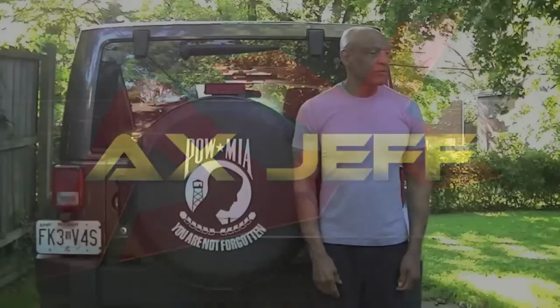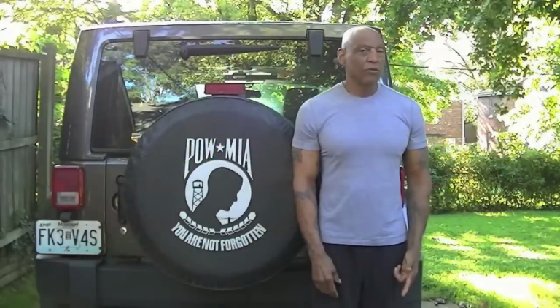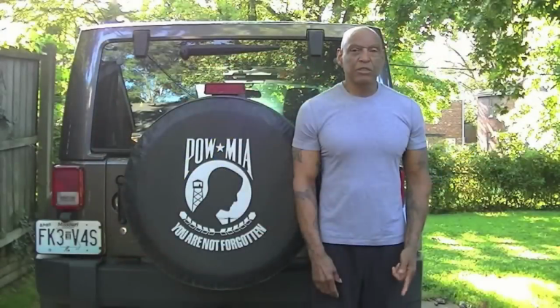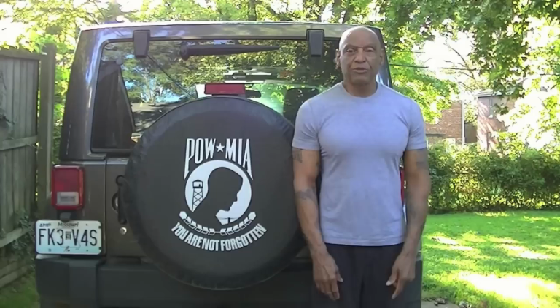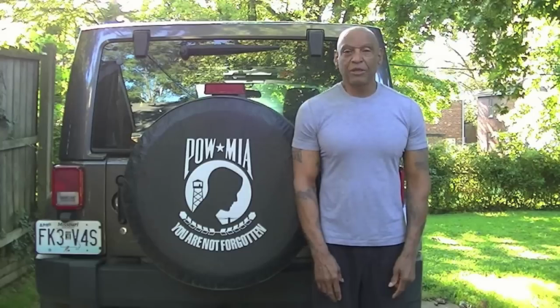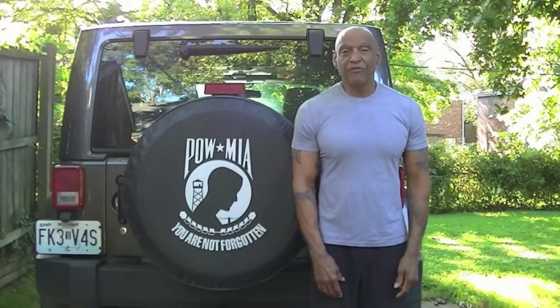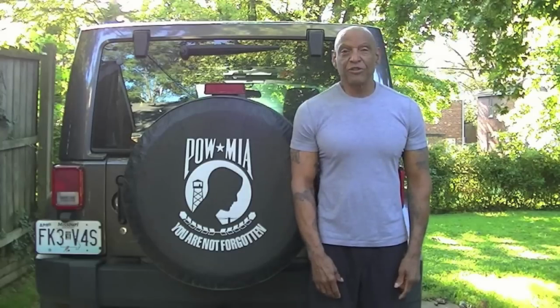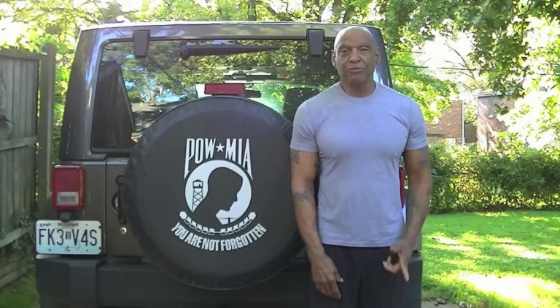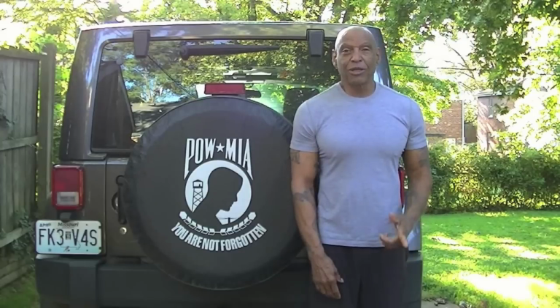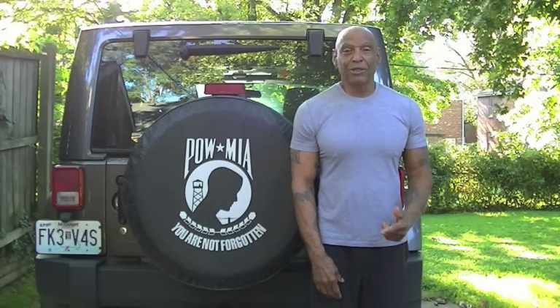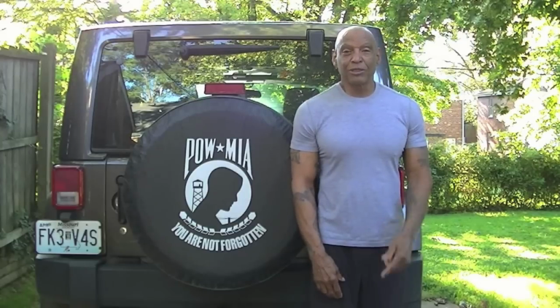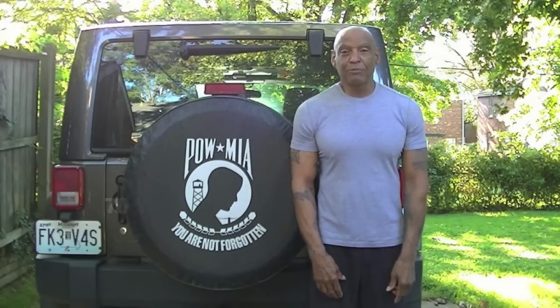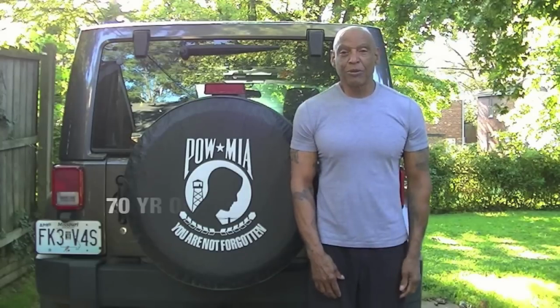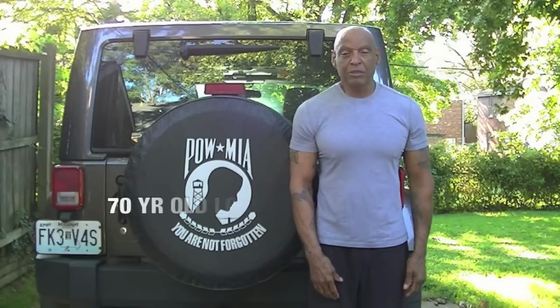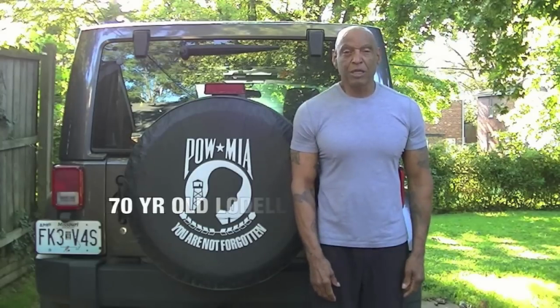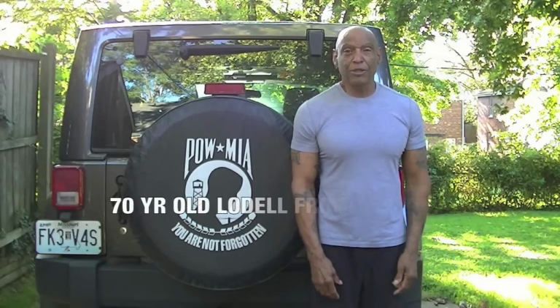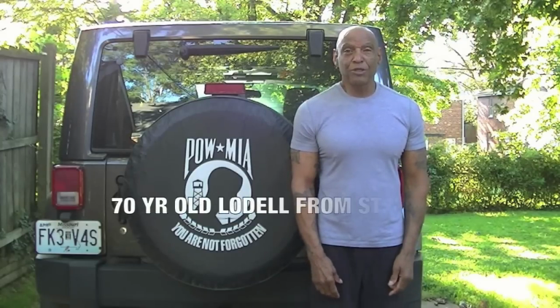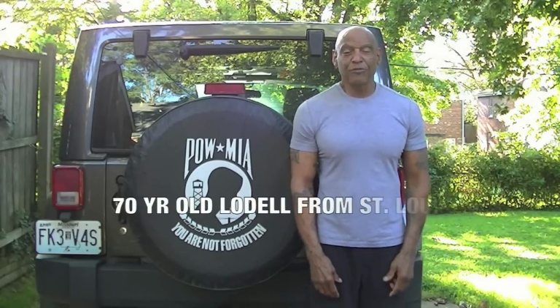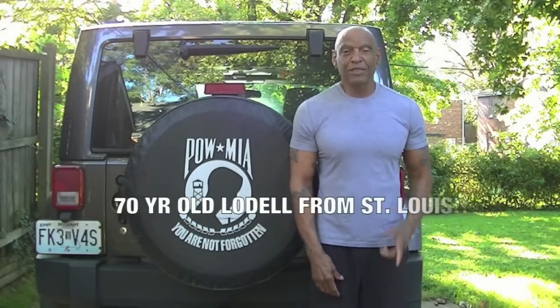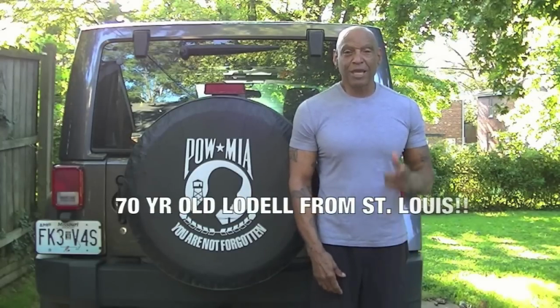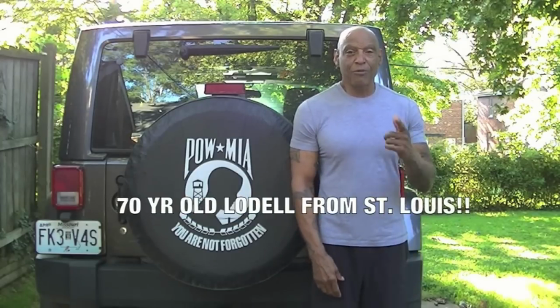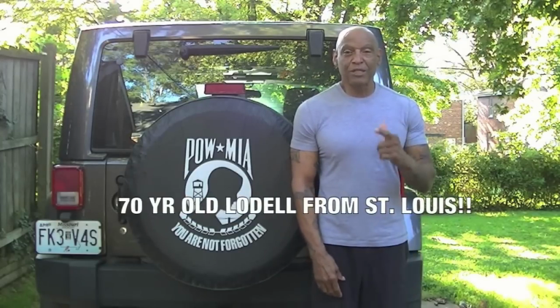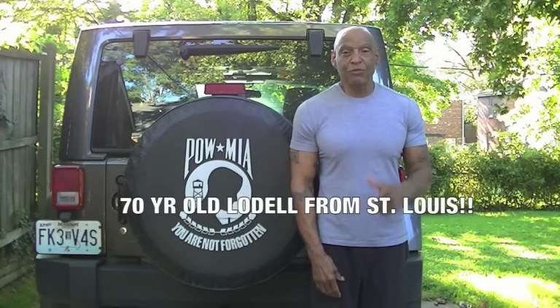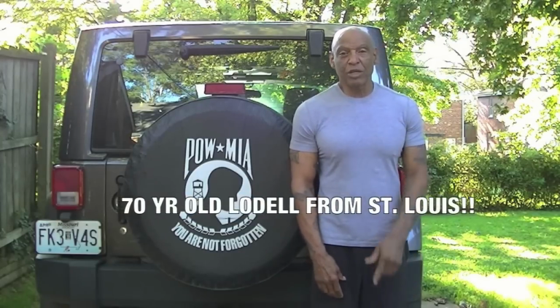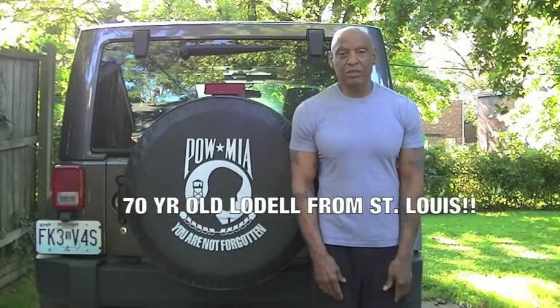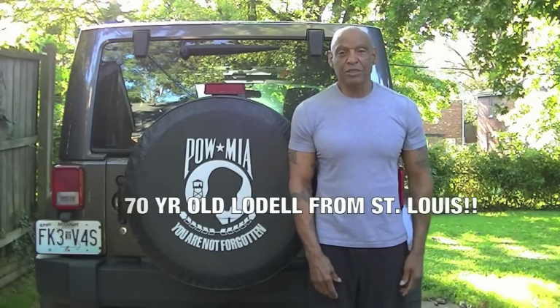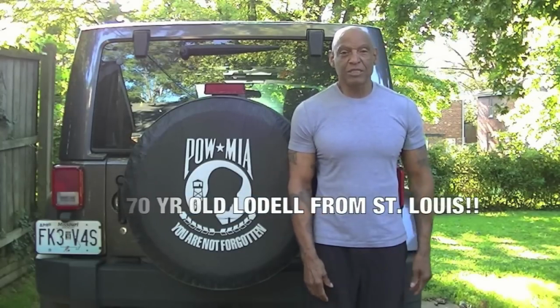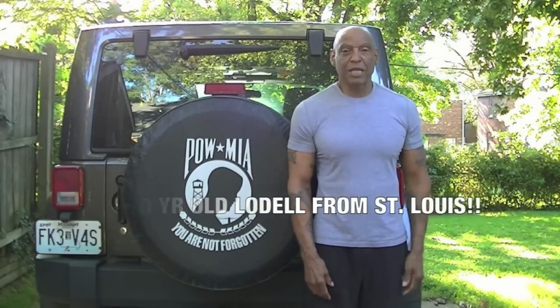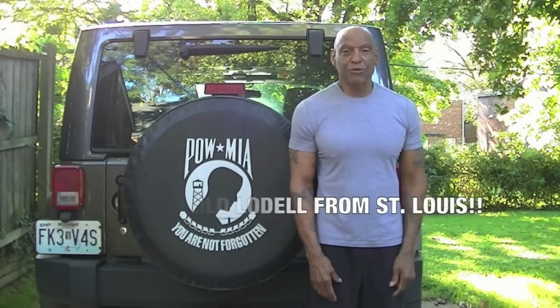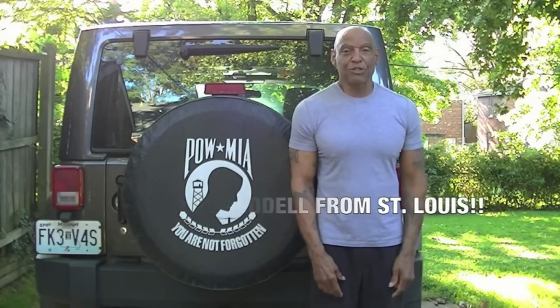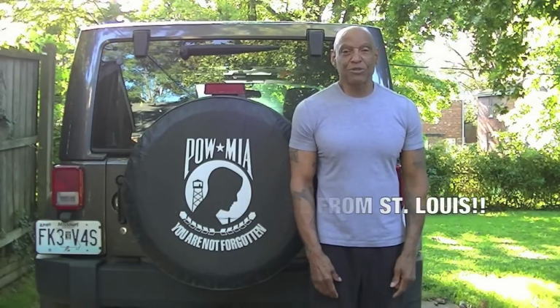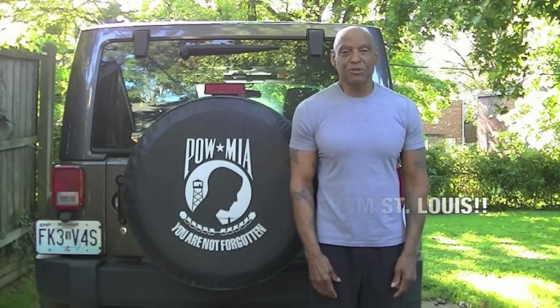What's up, Jeff? It's your boy, Lodell Parks, coming to you from the gateway to the West, St. Louis, Missouri.